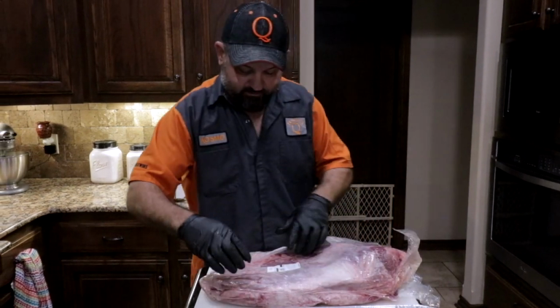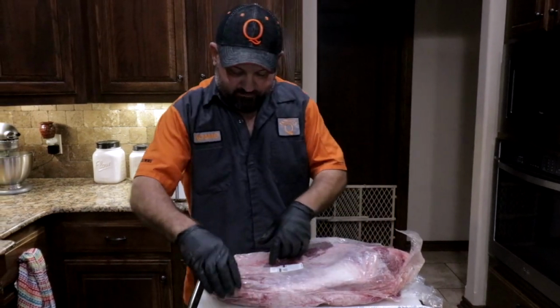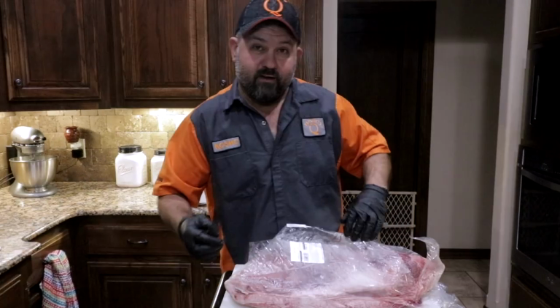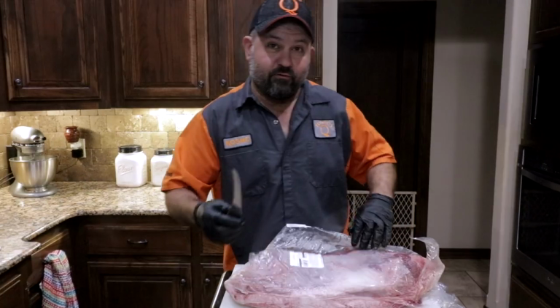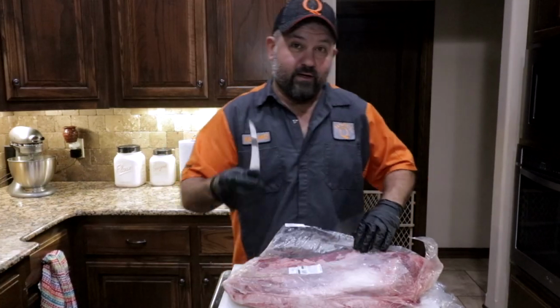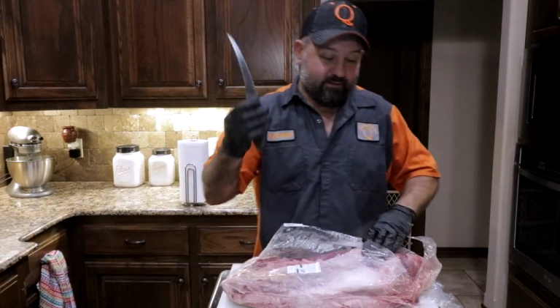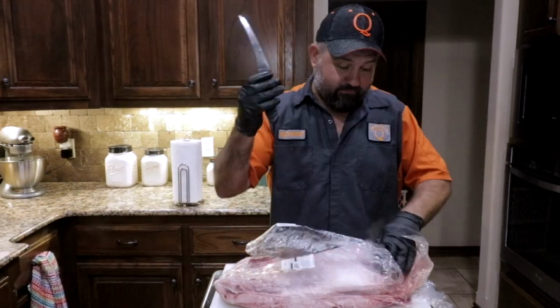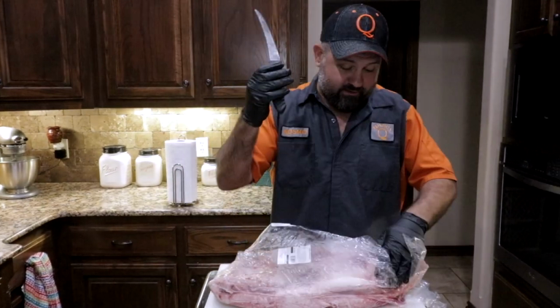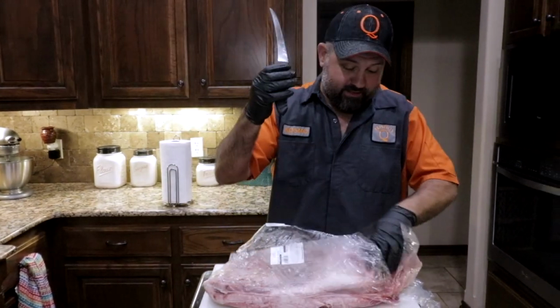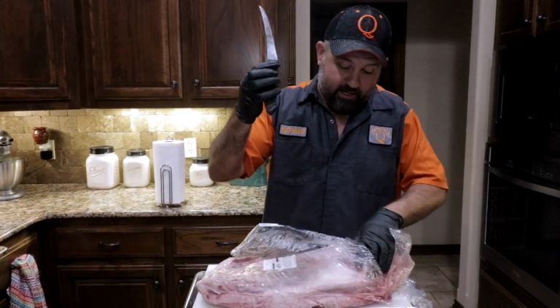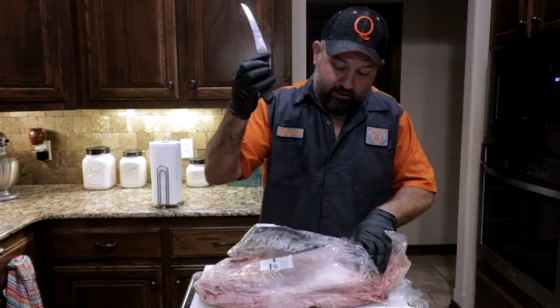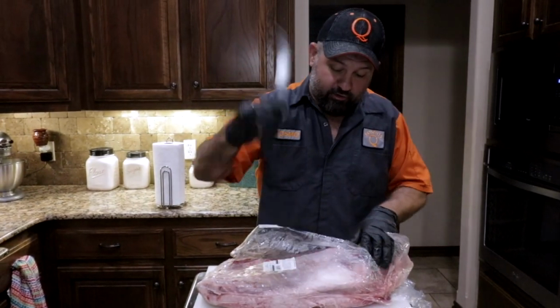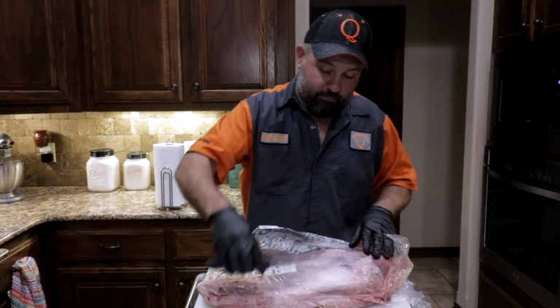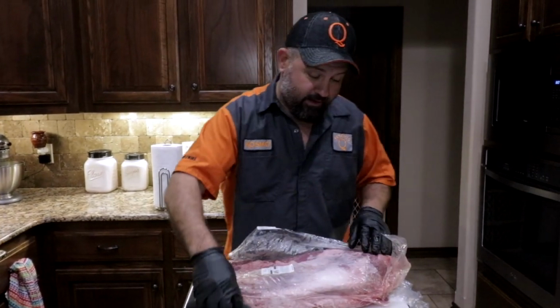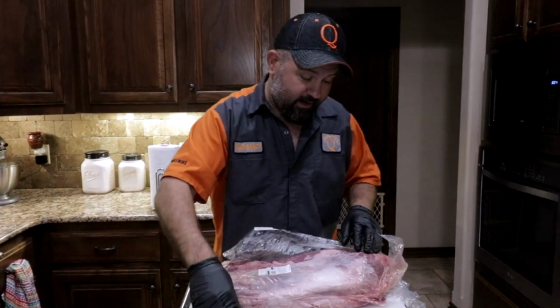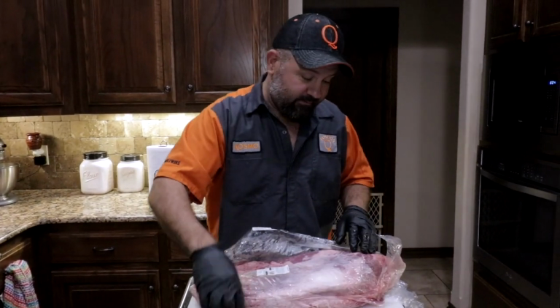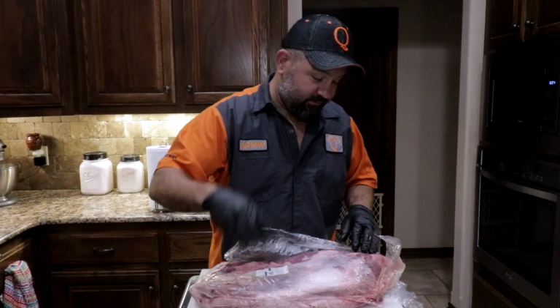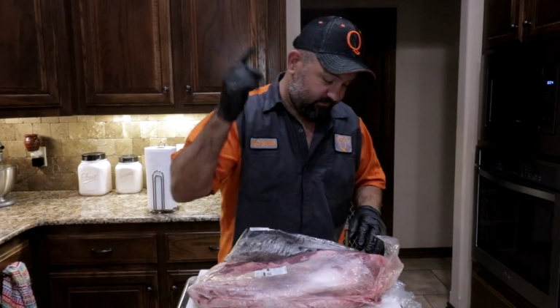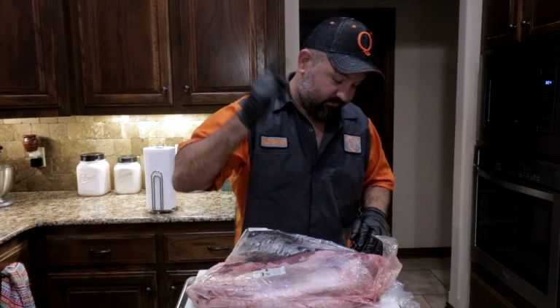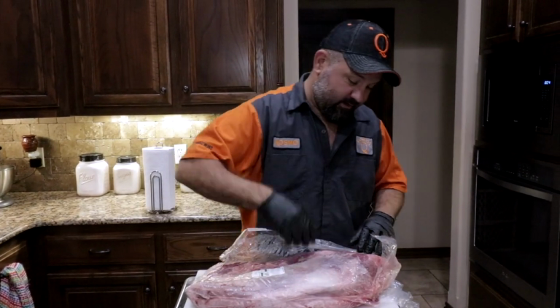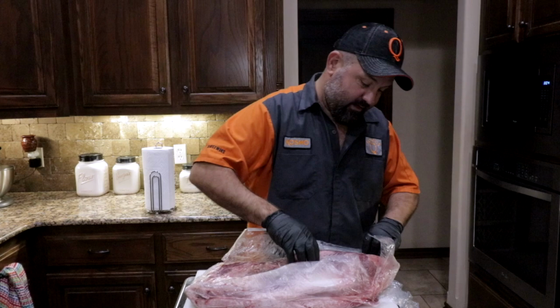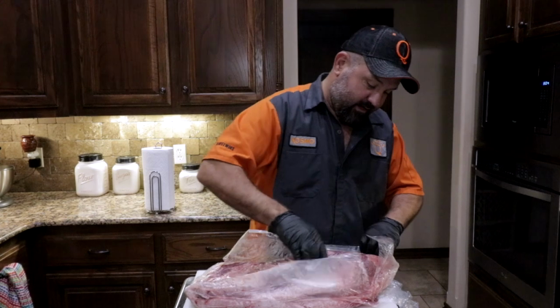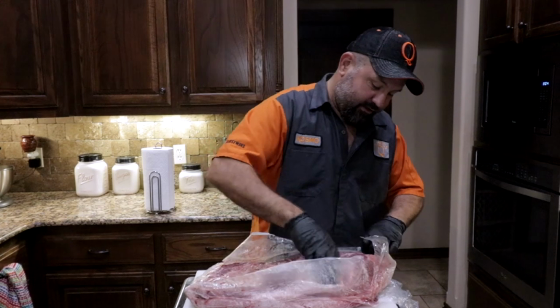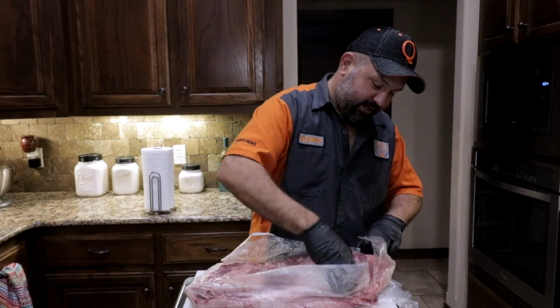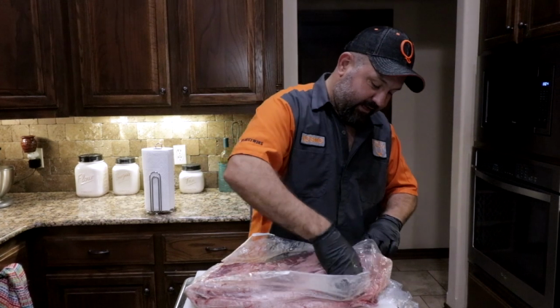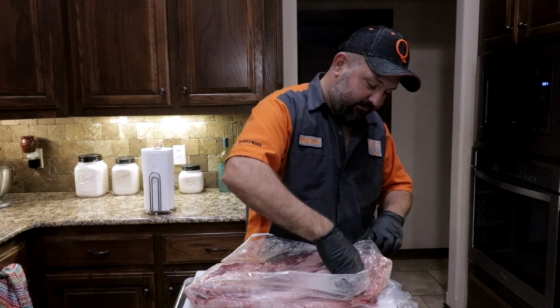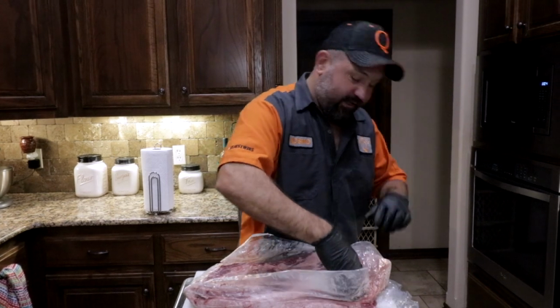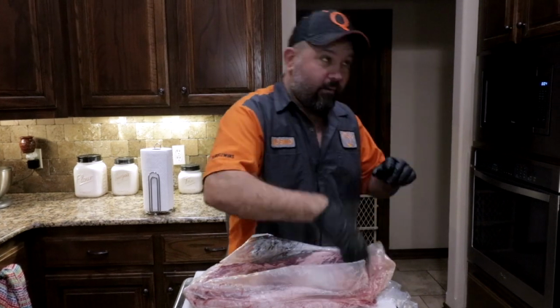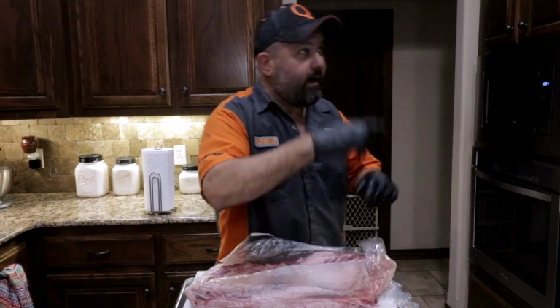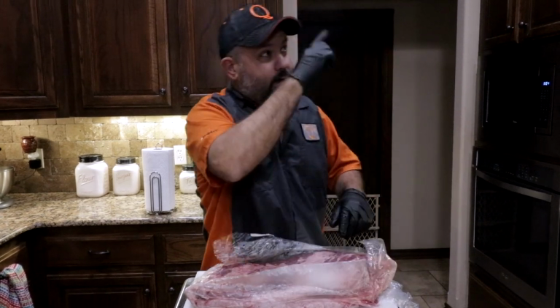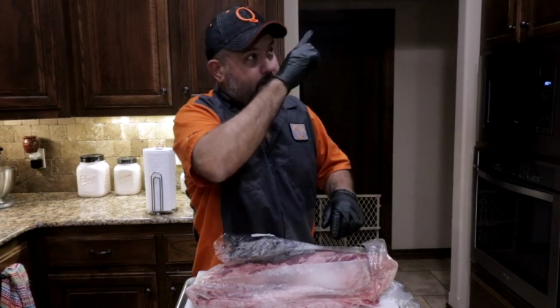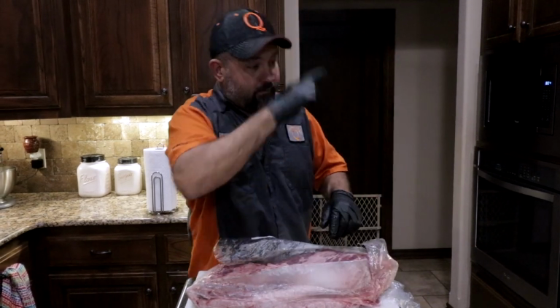And if you guys haven't seen how I sharpen knives, check that video out up here.